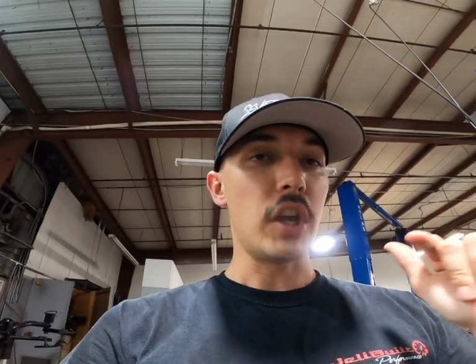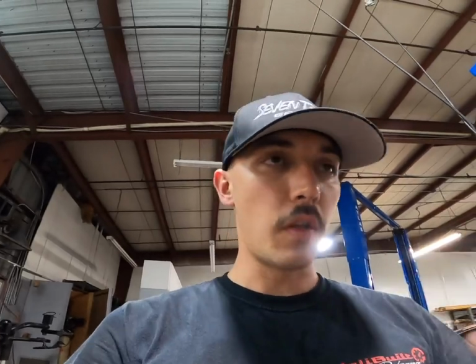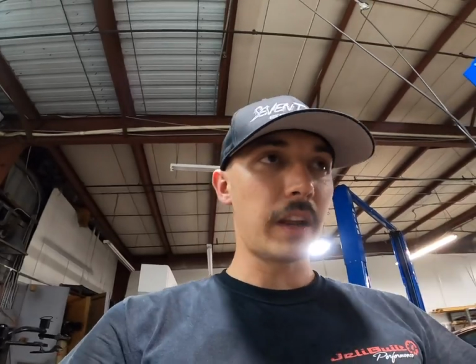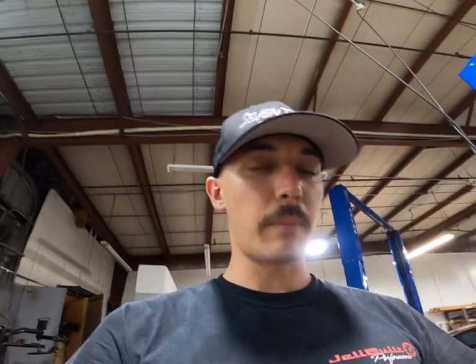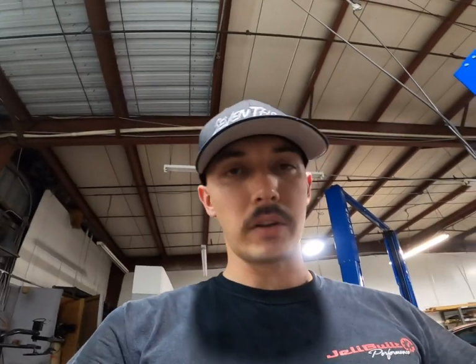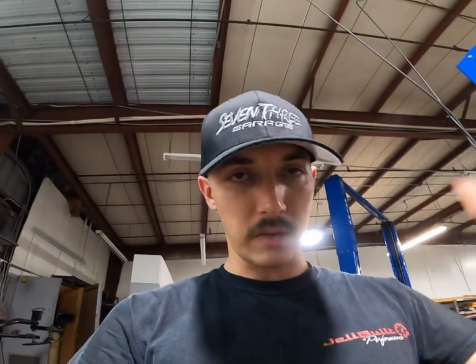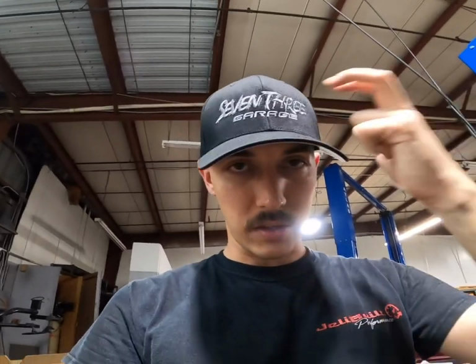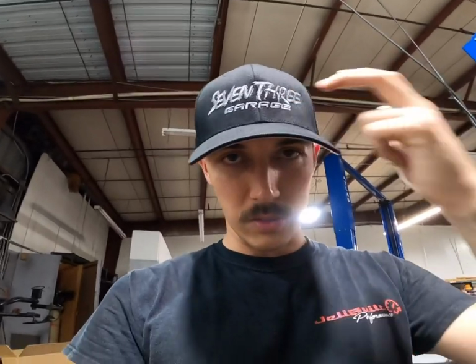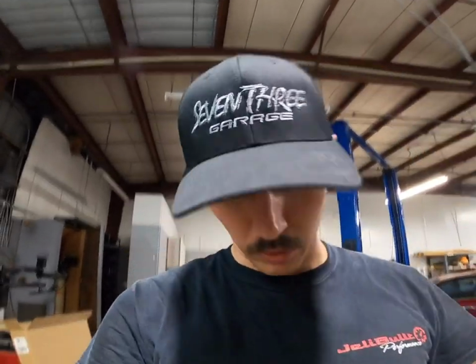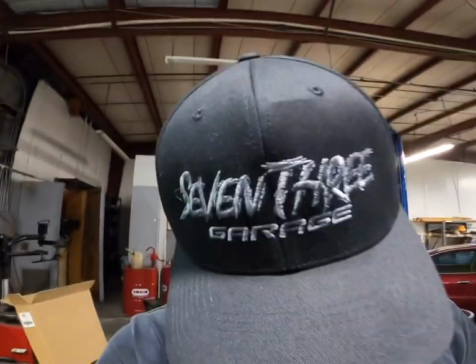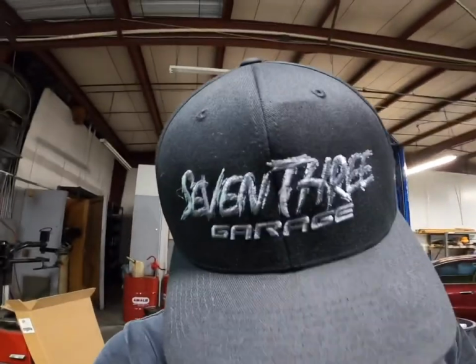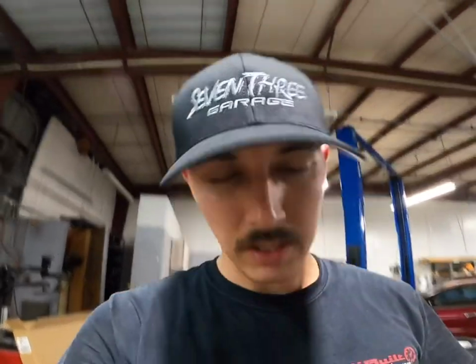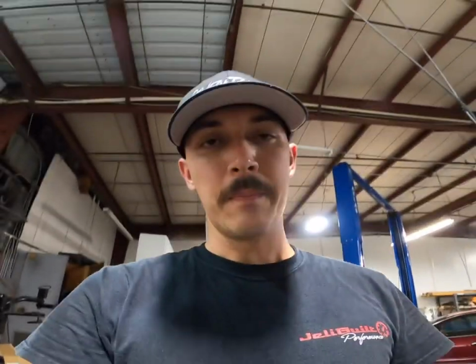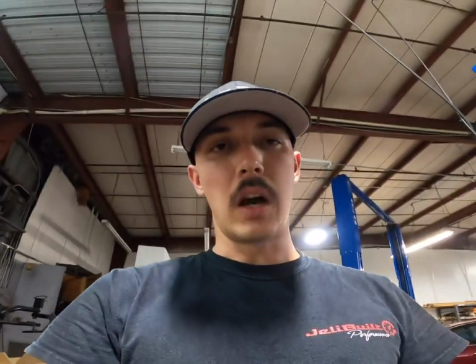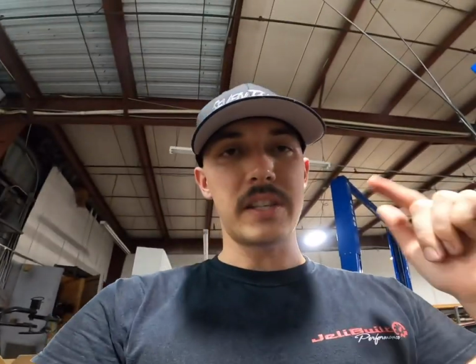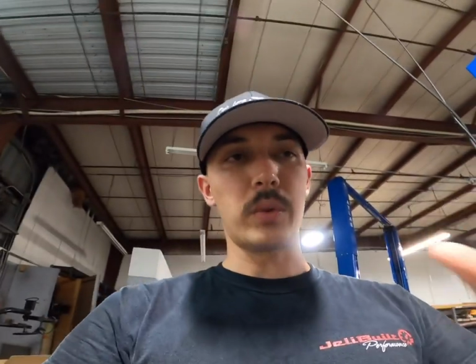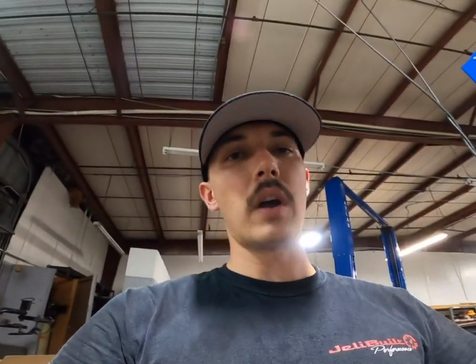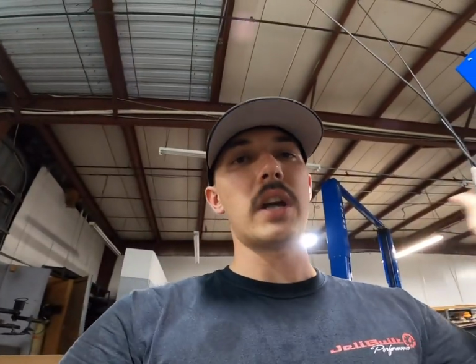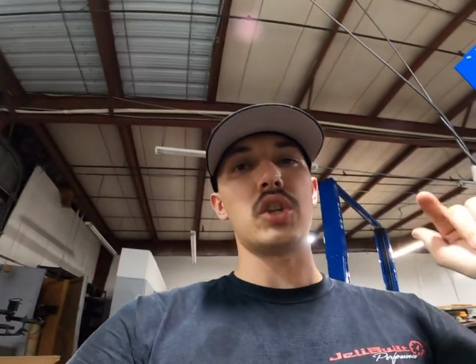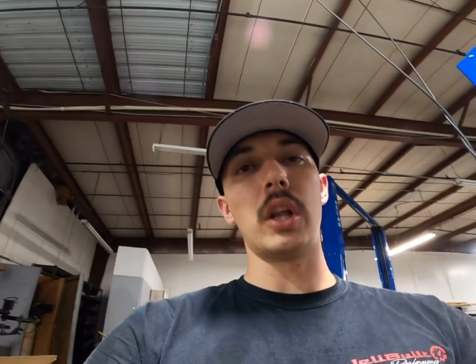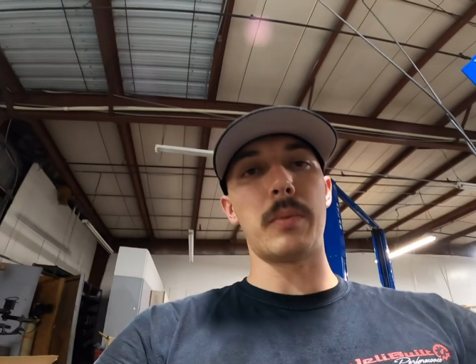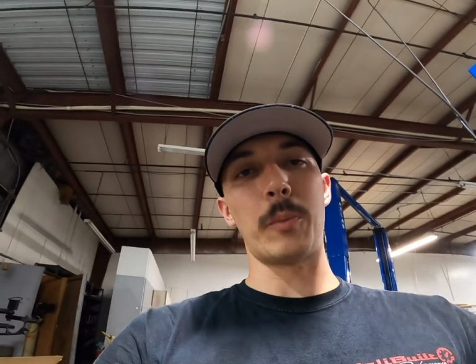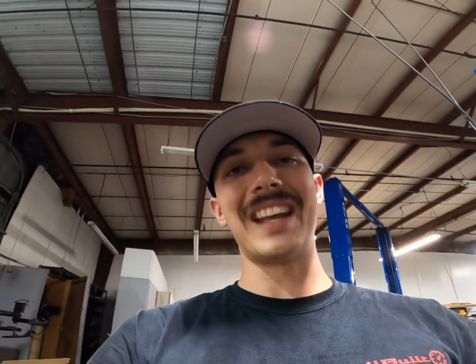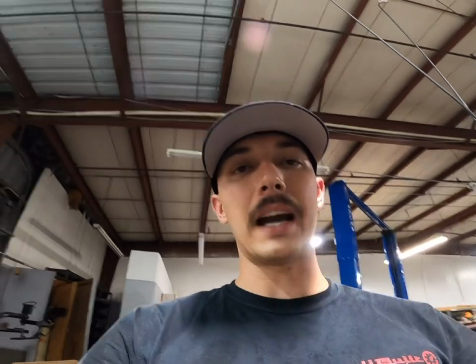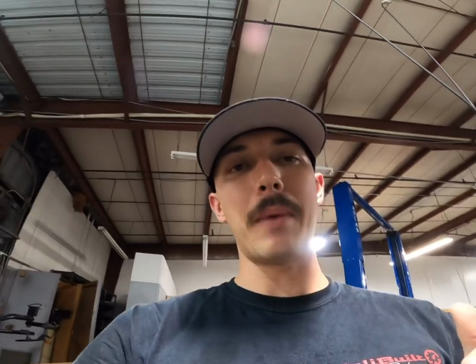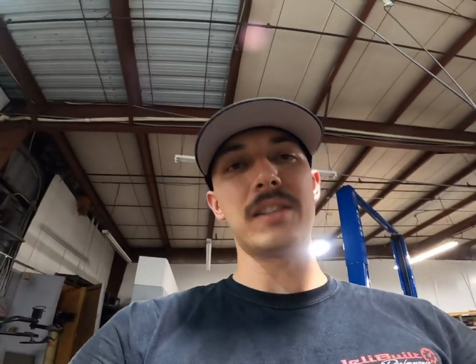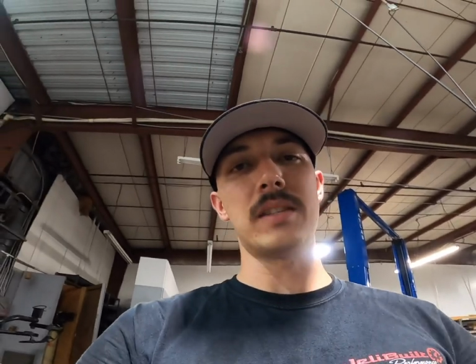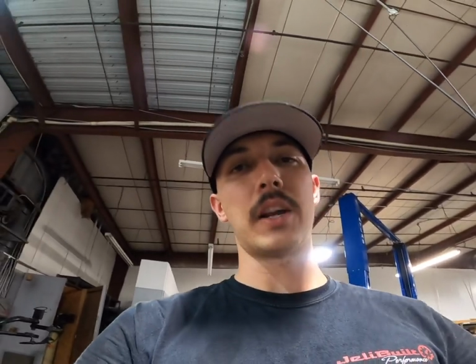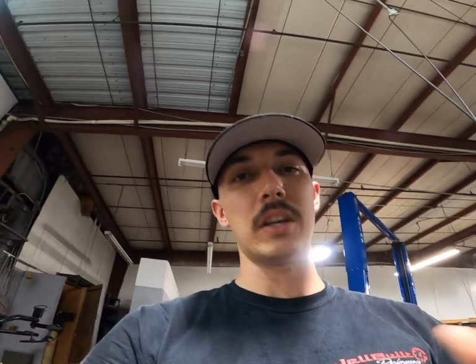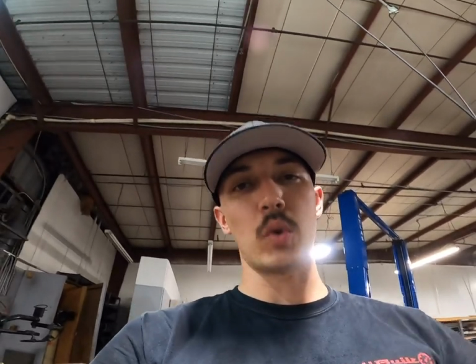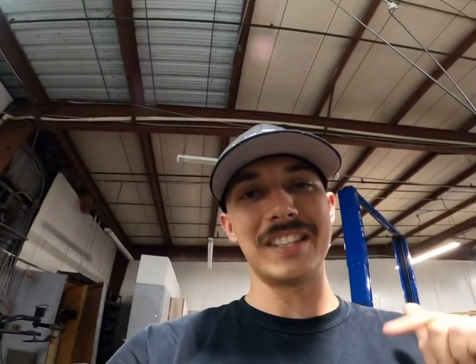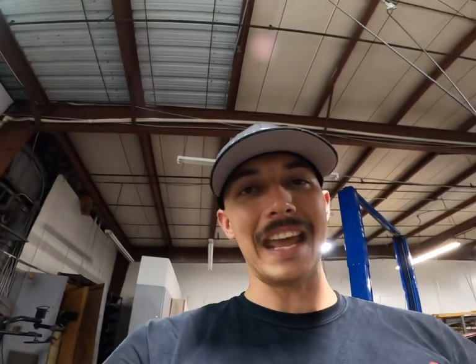The other thing I want to point out — if you guys noticed, I've been wearing these hats: 7.3 Garage hats. JellyBoatPerformance.com has them in stock, so get yours today.